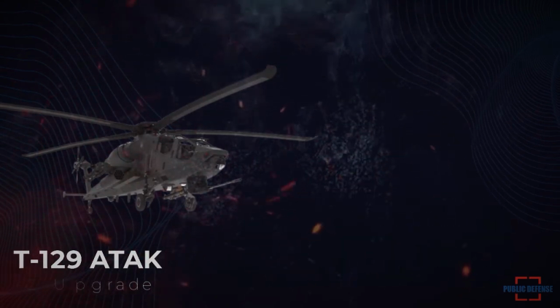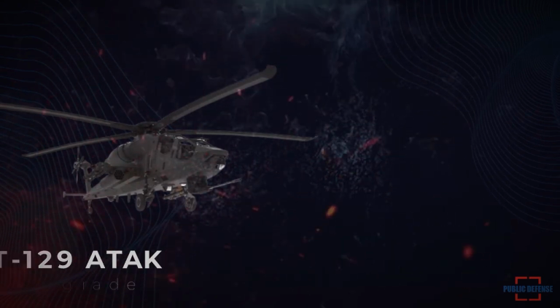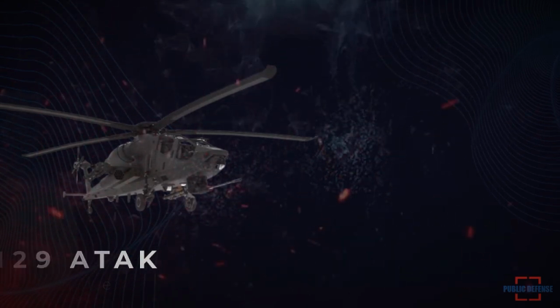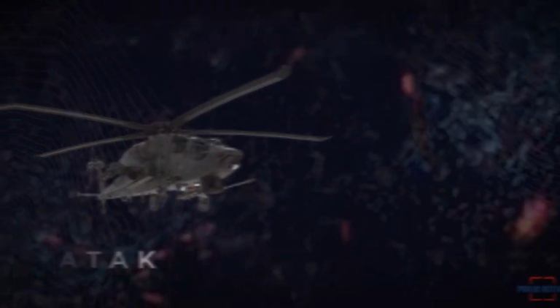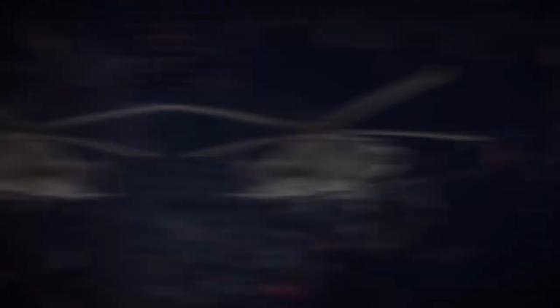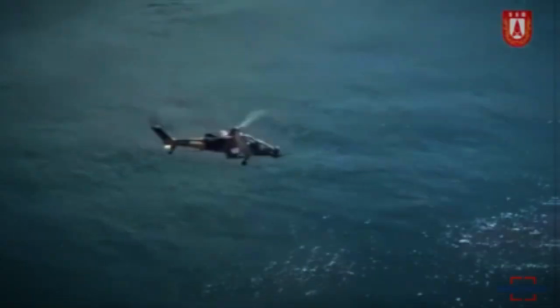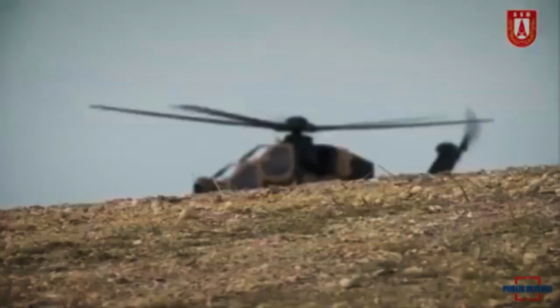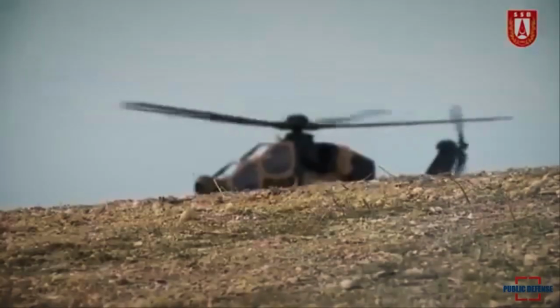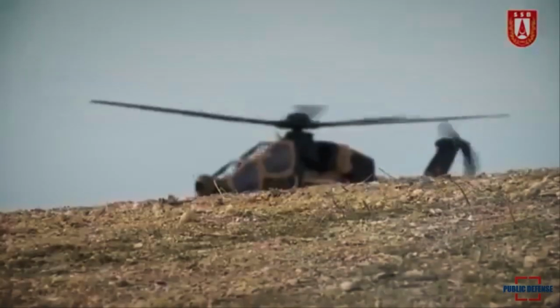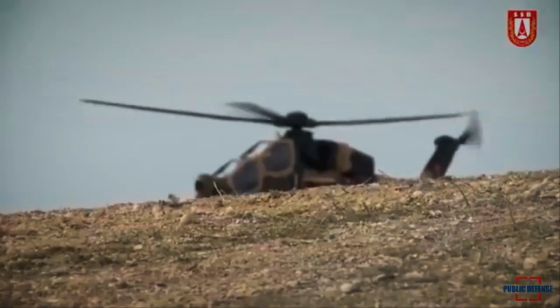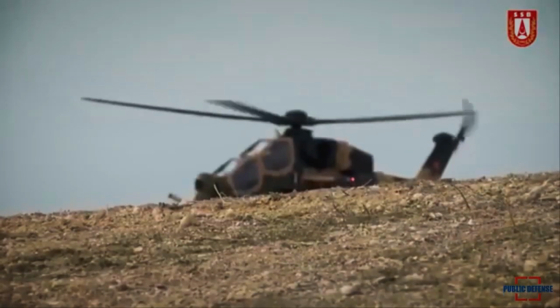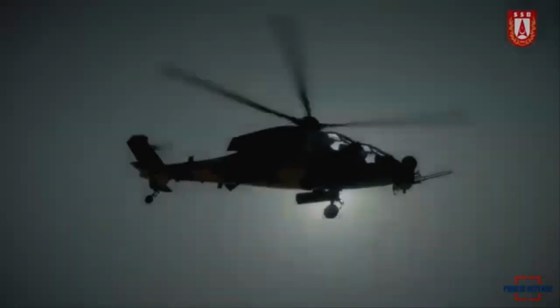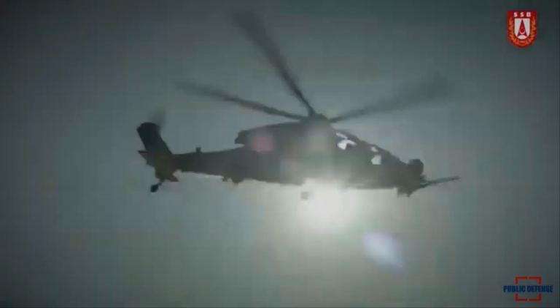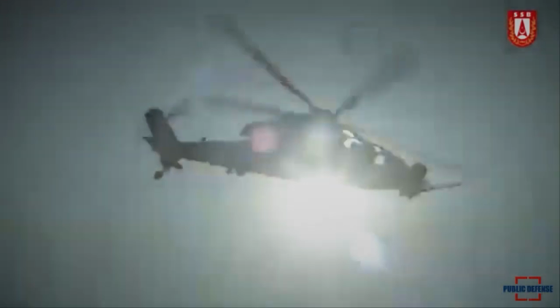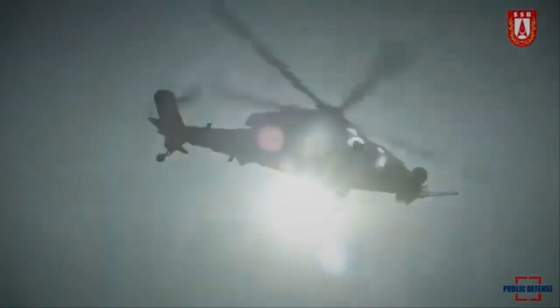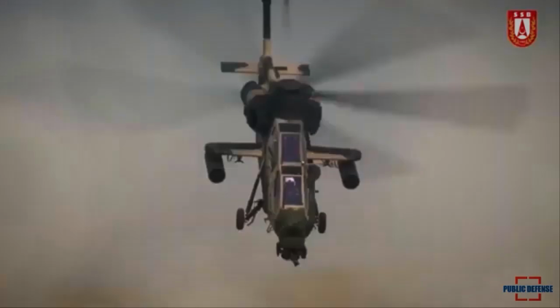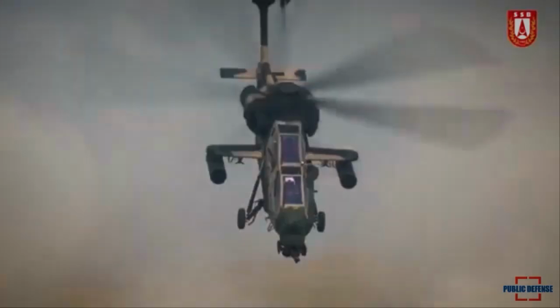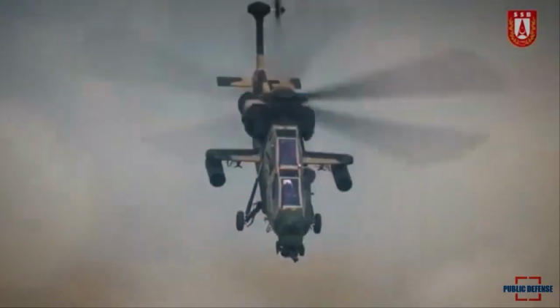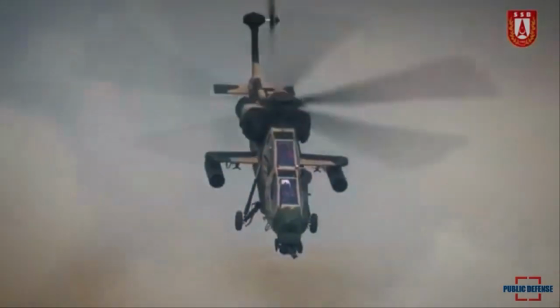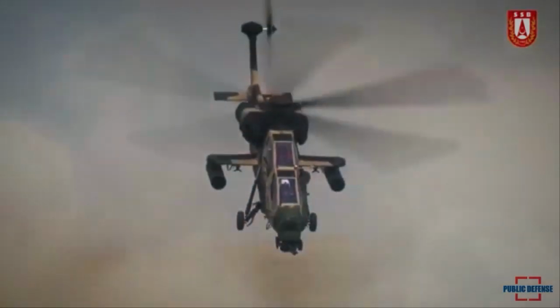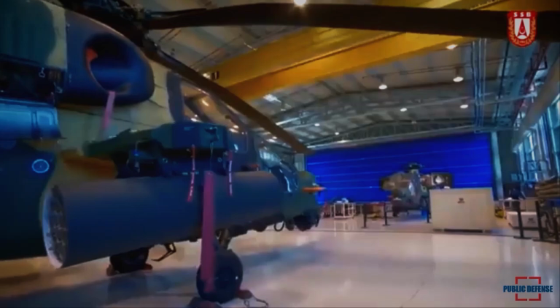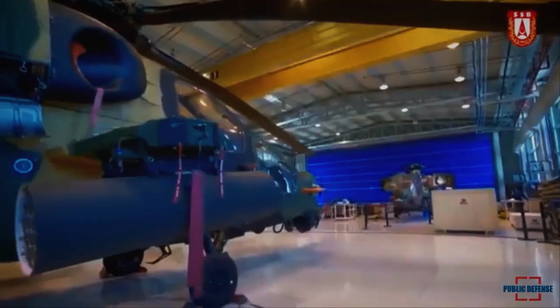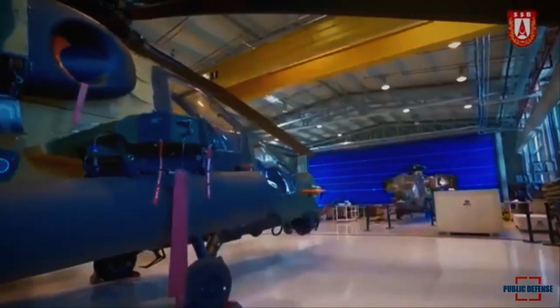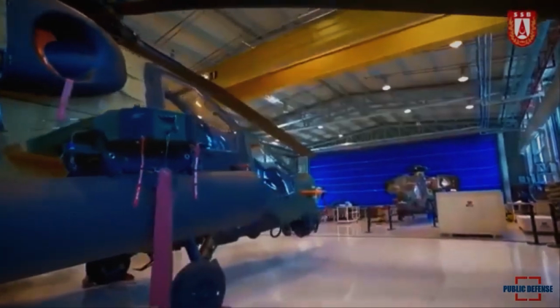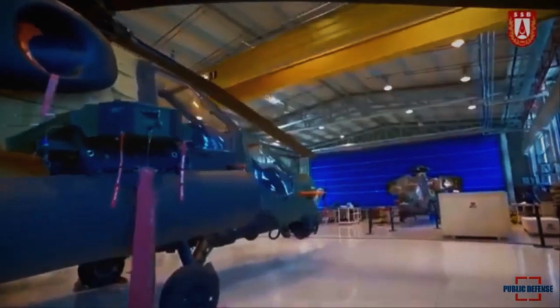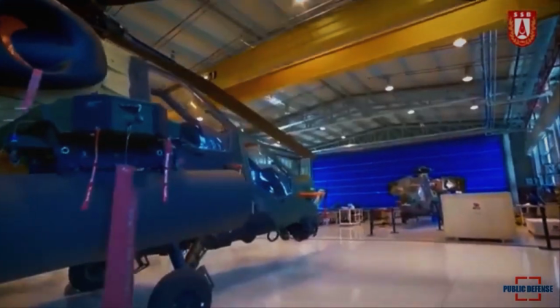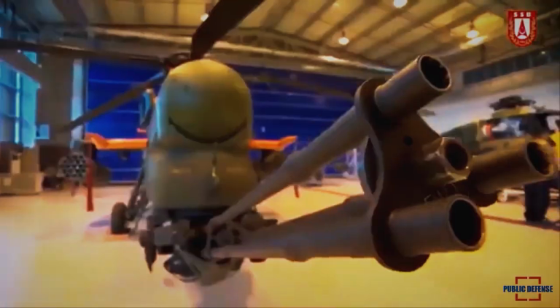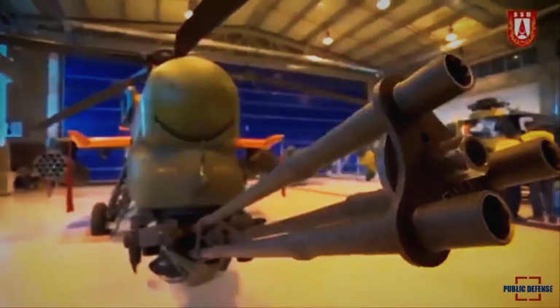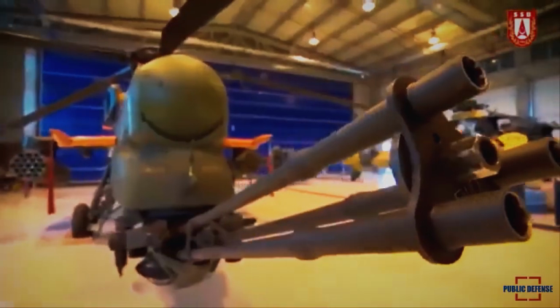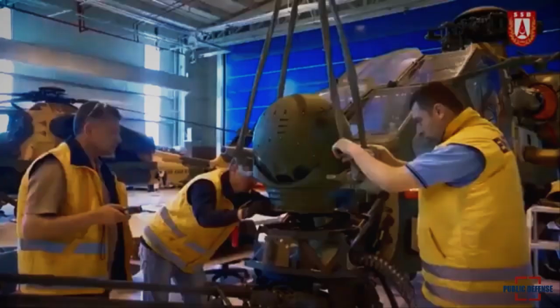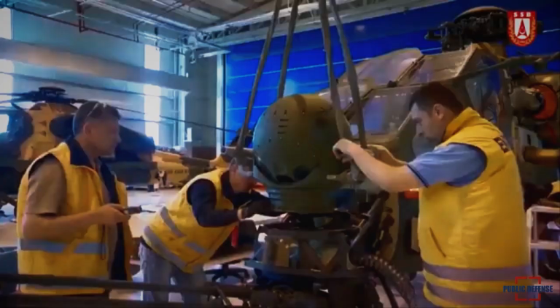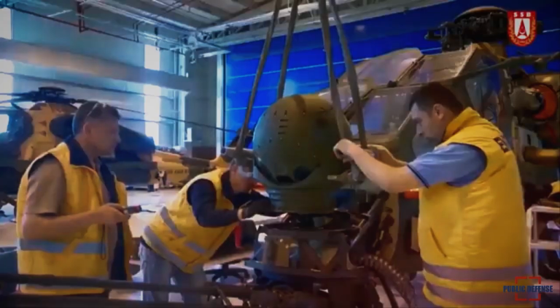Export prospects of the T-129 could take a favorable turn with the upgrades introduced in this helicopter.